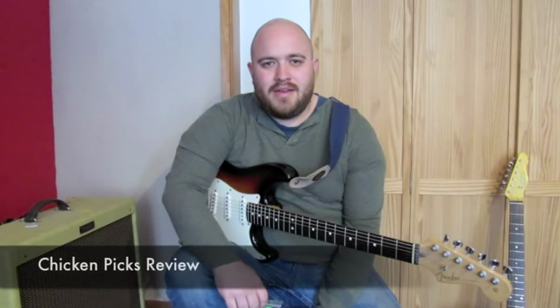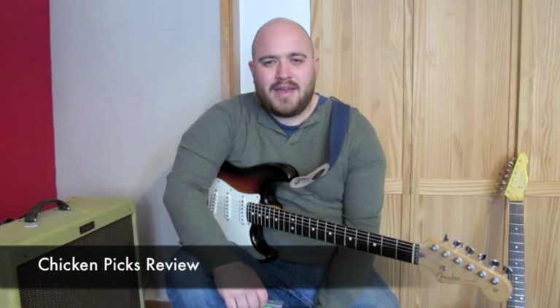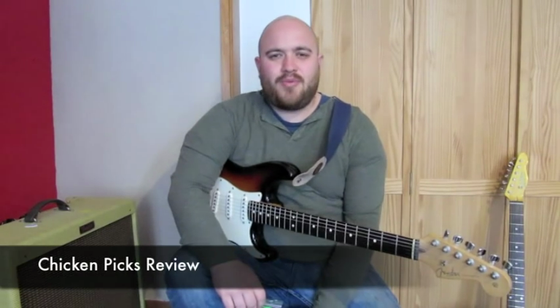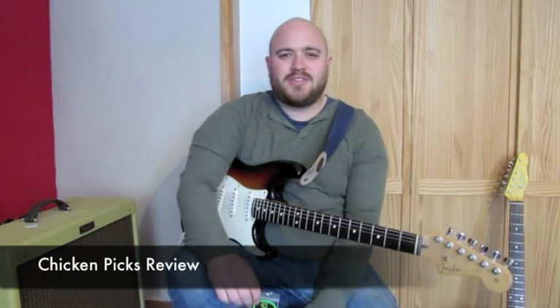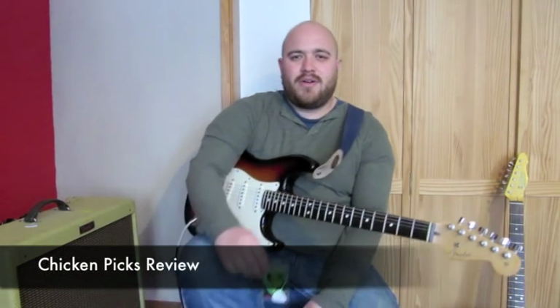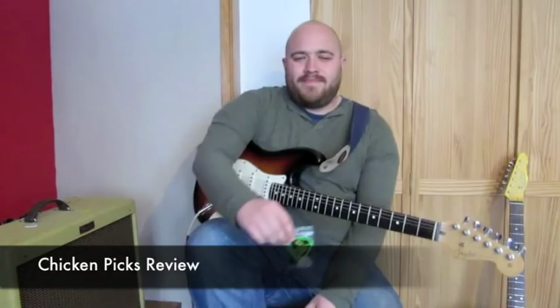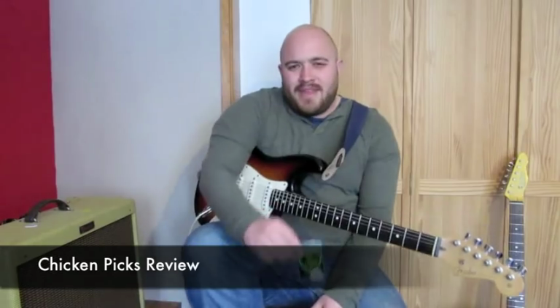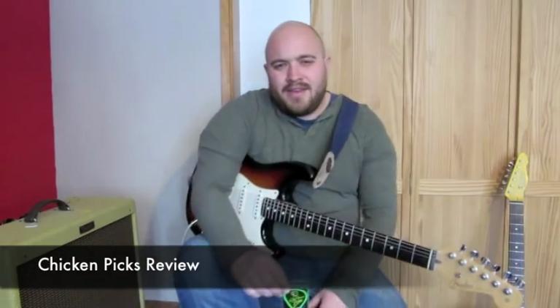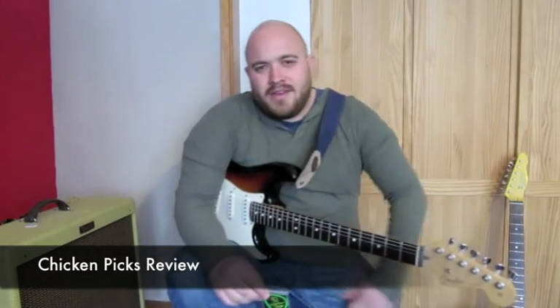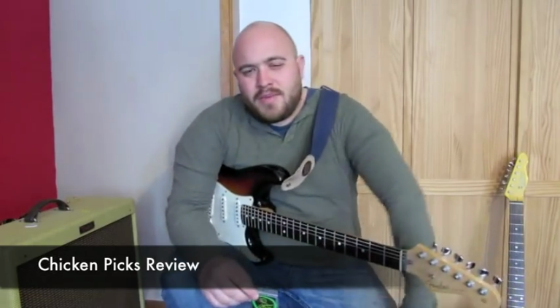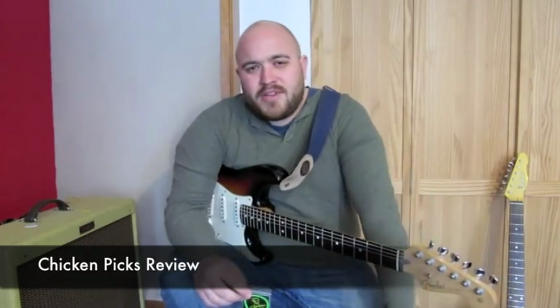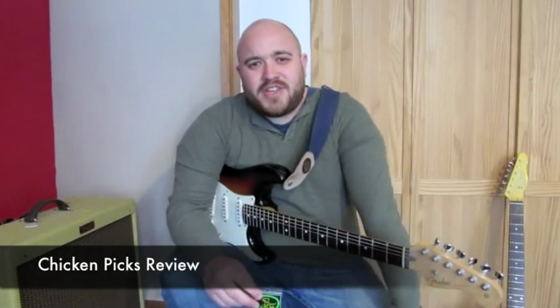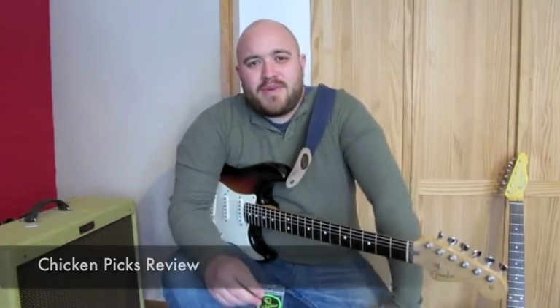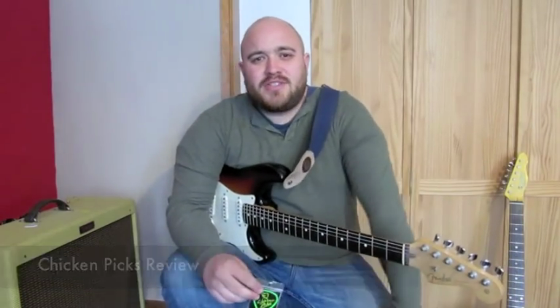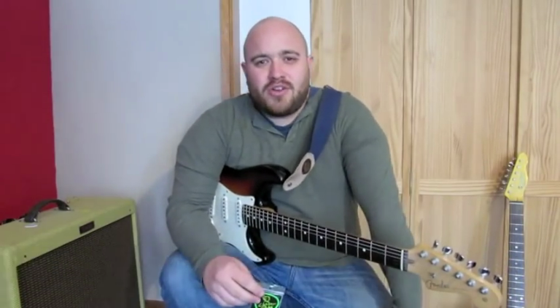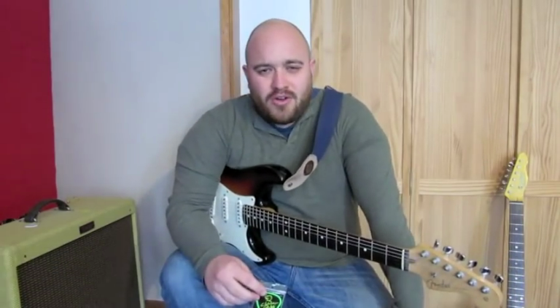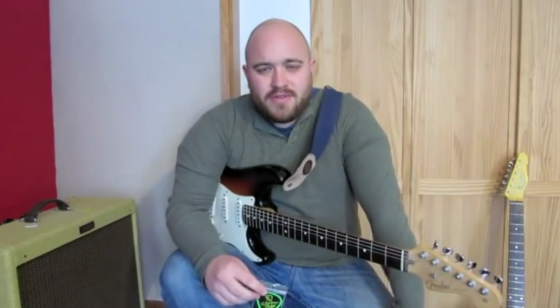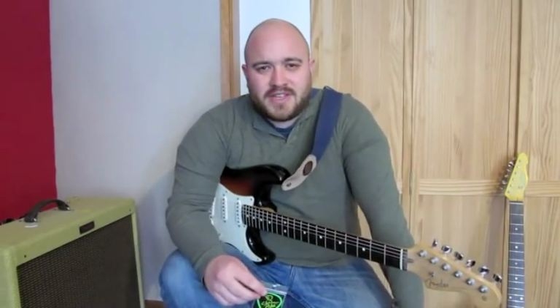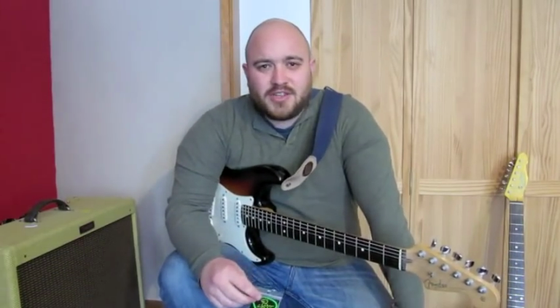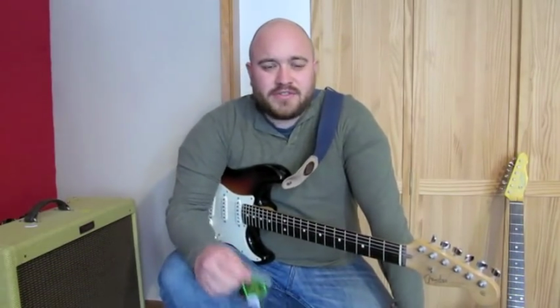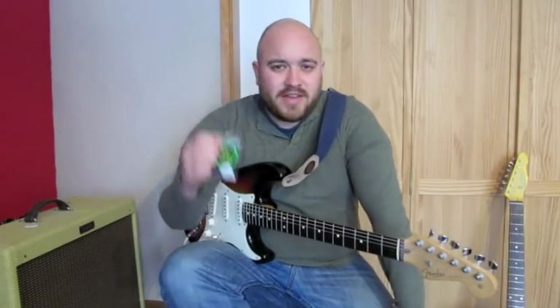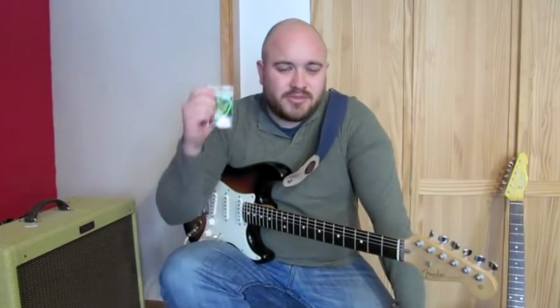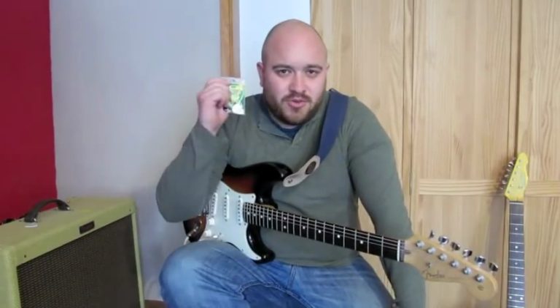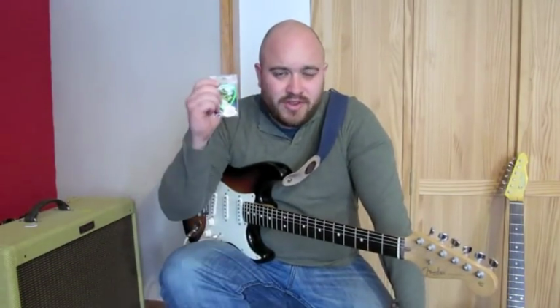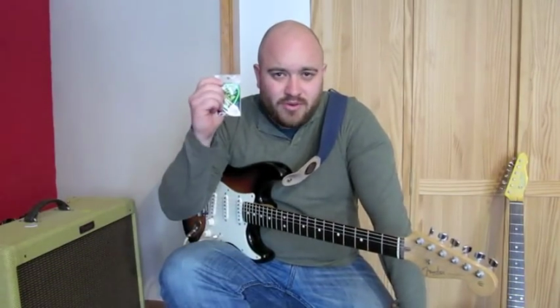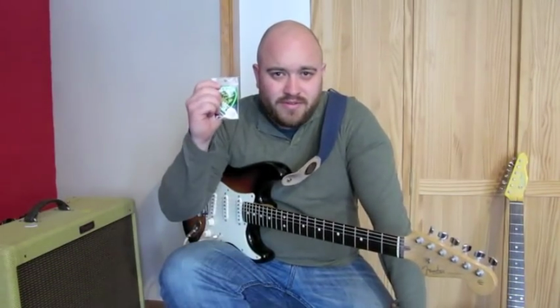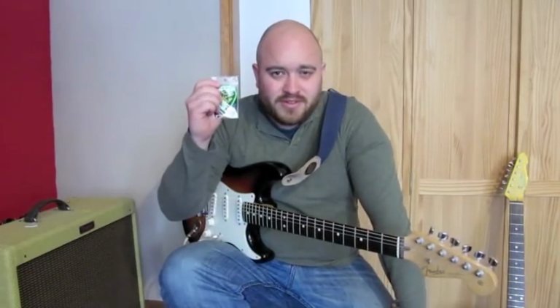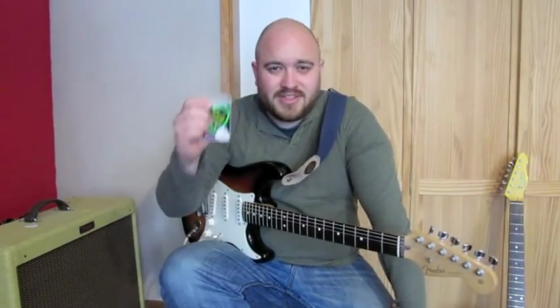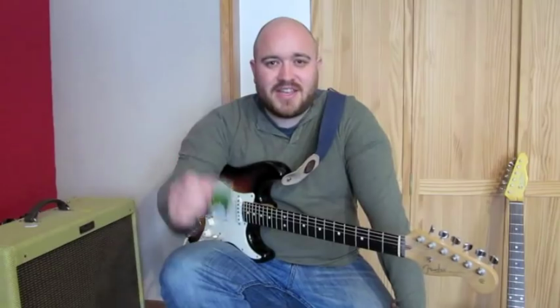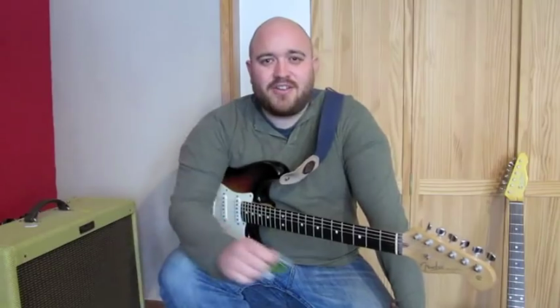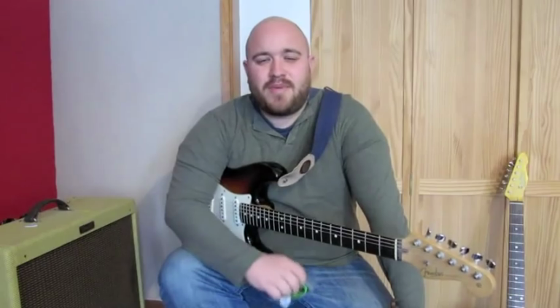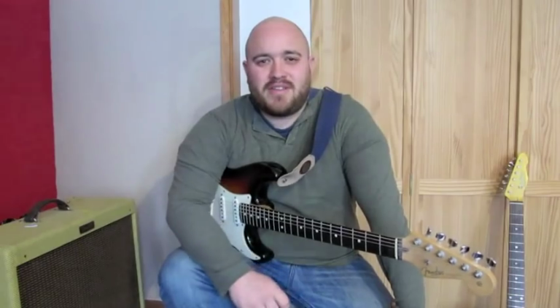Hey people, how's it going? The people at chickenpicks.com have sent us over some plectrums to do a review of. So let's take a look at the picks.